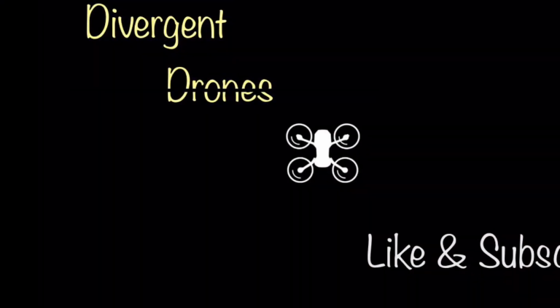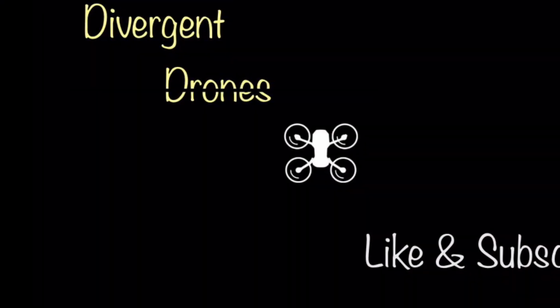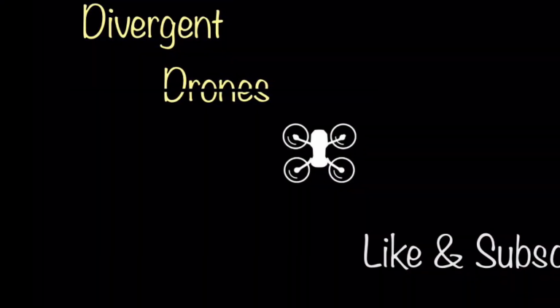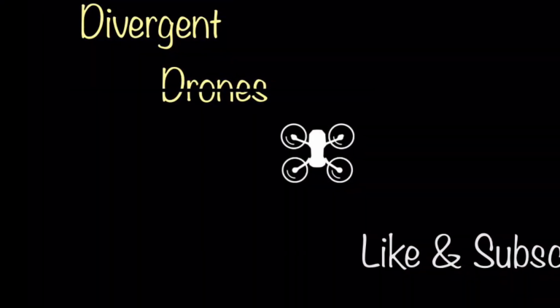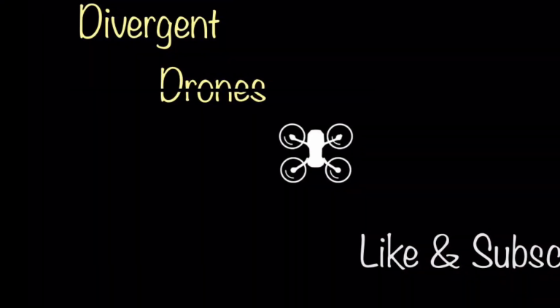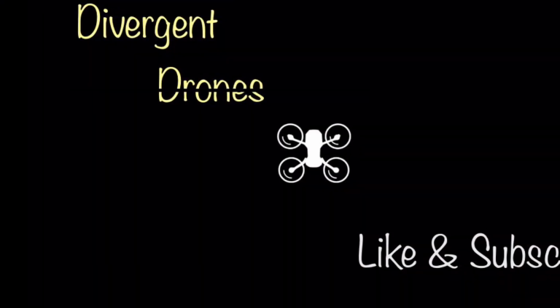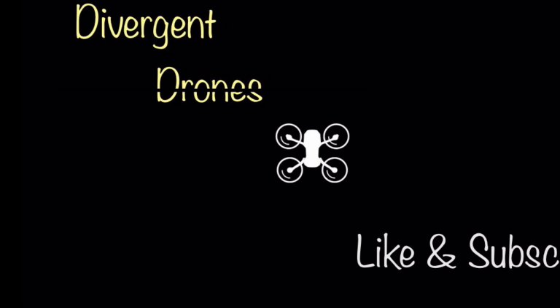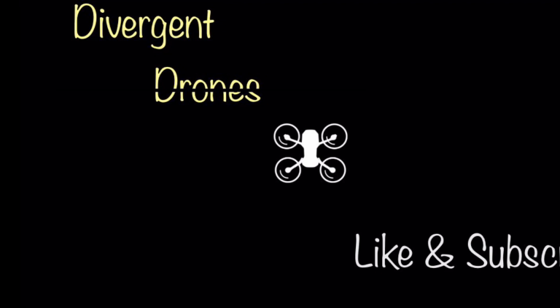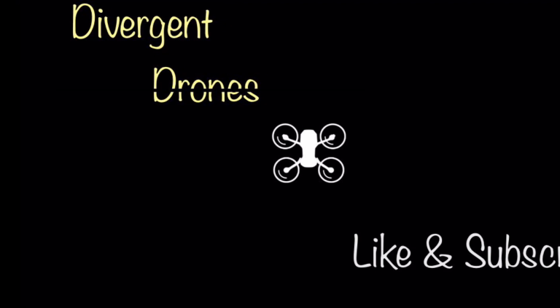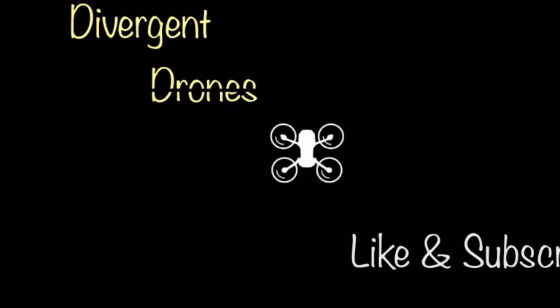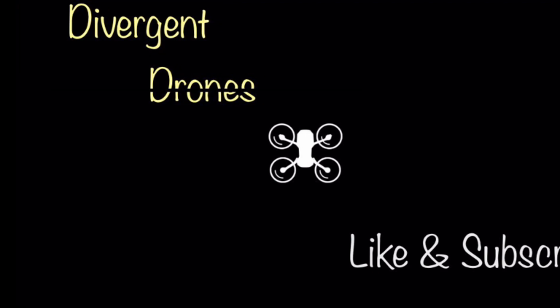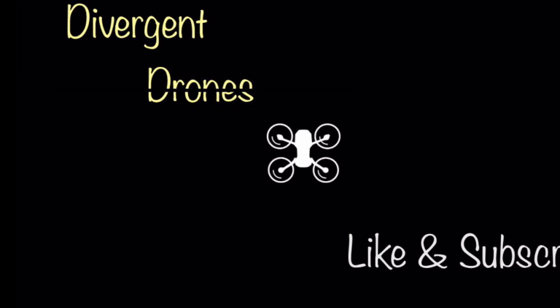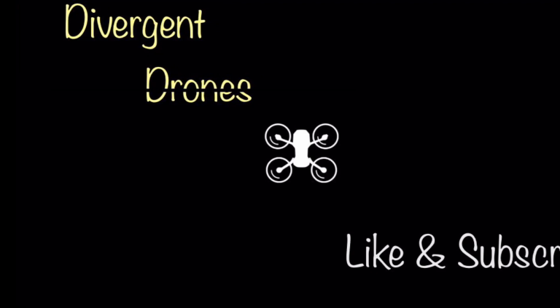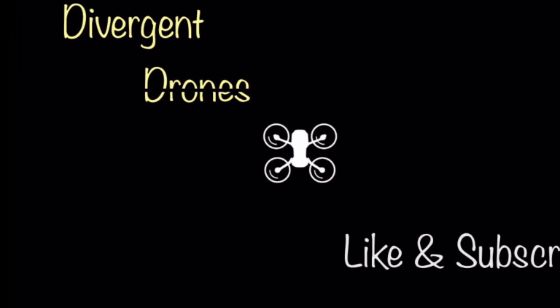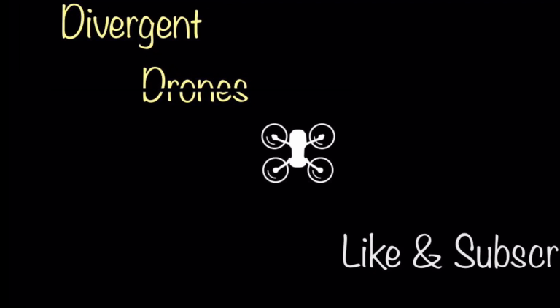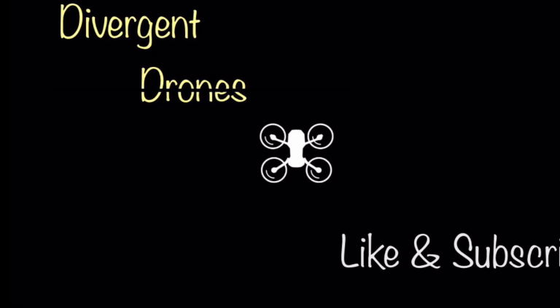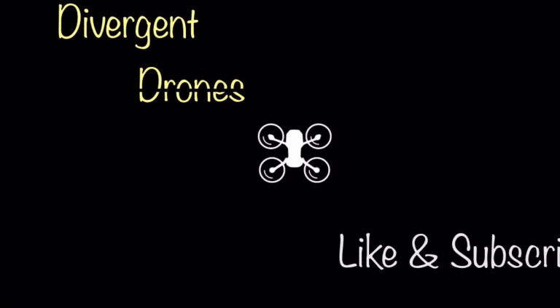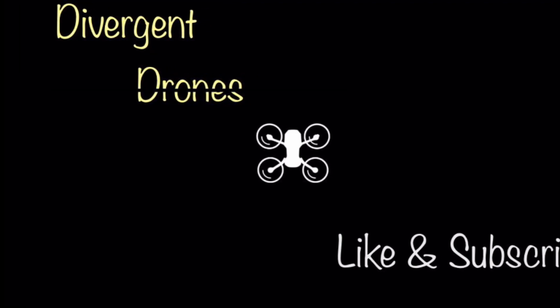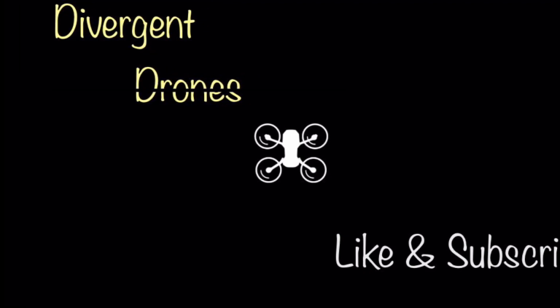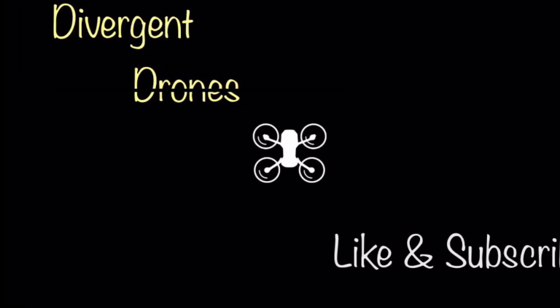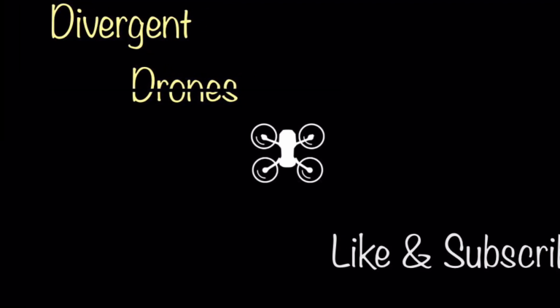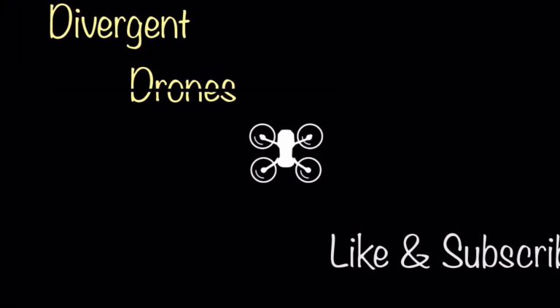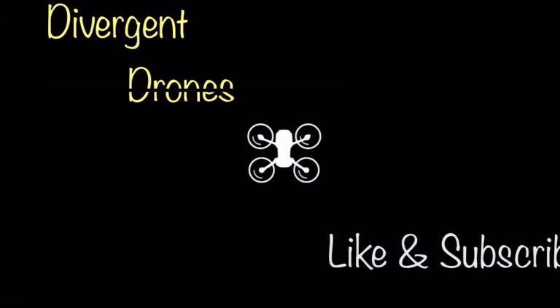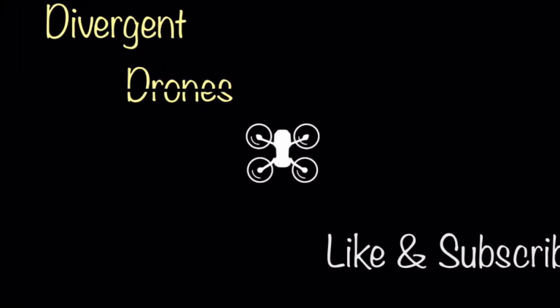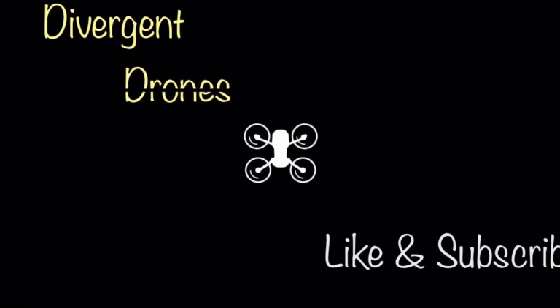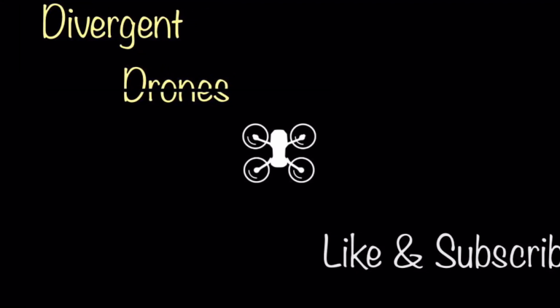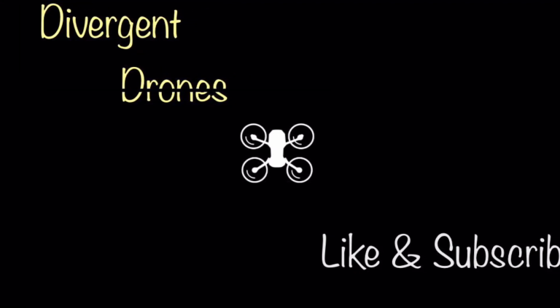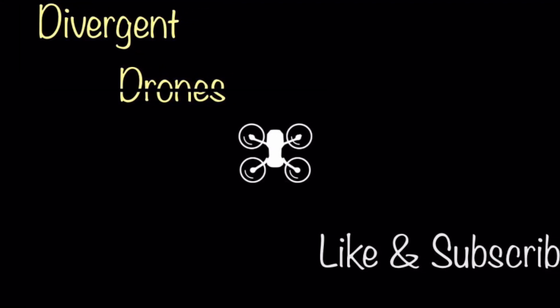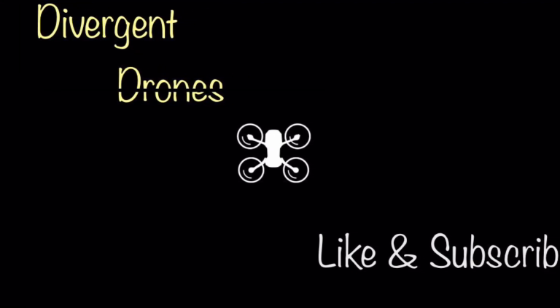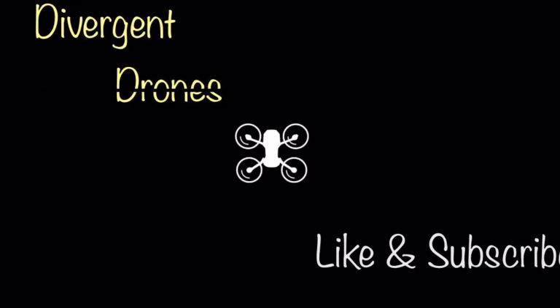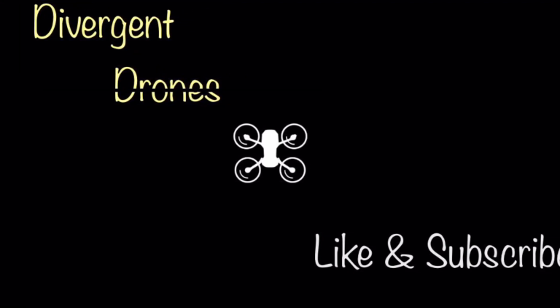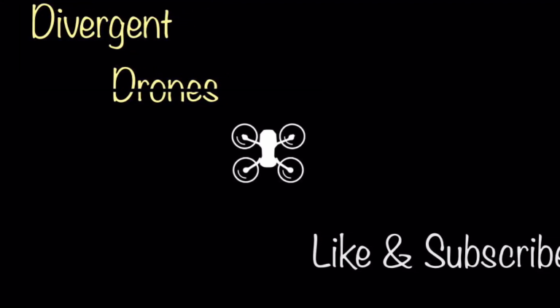Stay tuned for more updates — I'm sure there's more to come. Thanks for watching, and don't forget to like and subscribe.